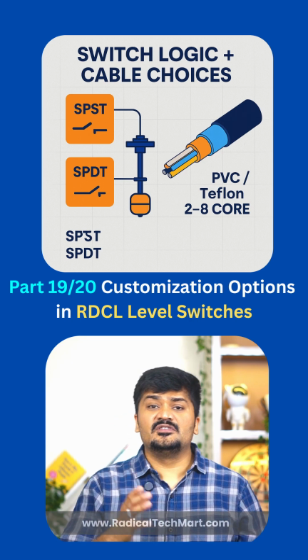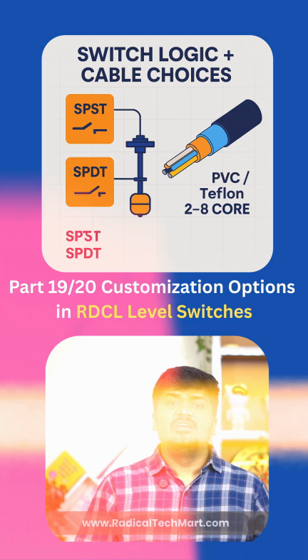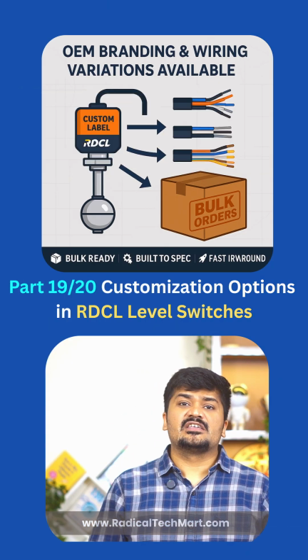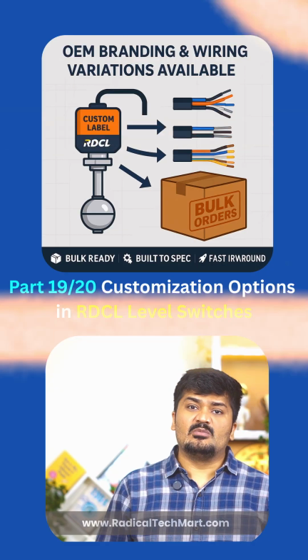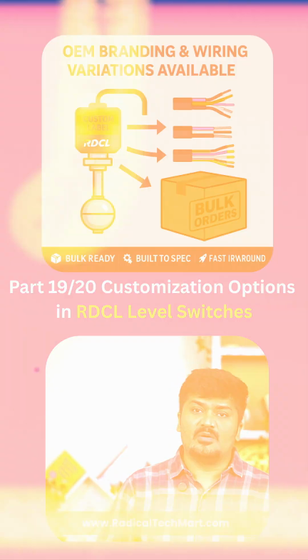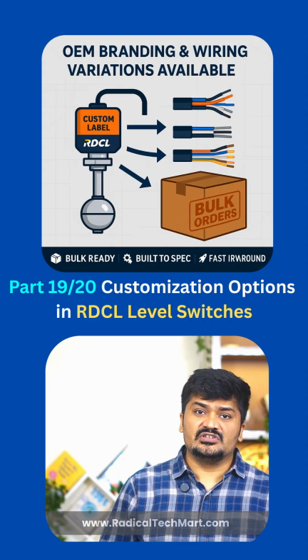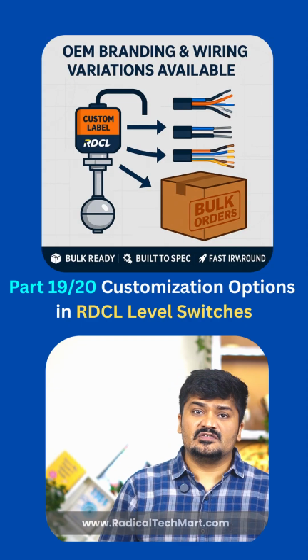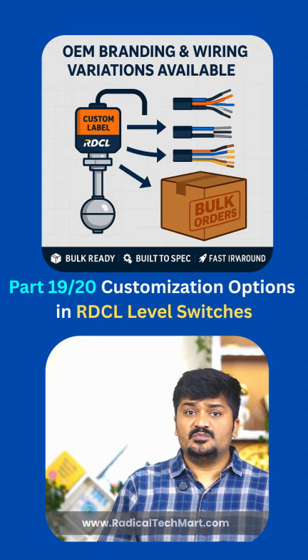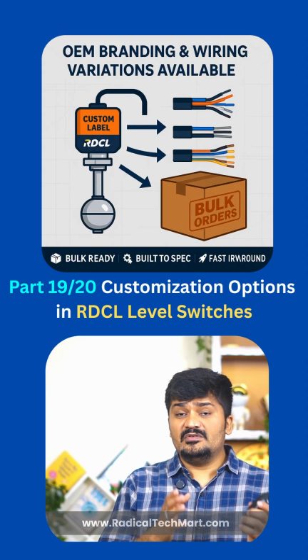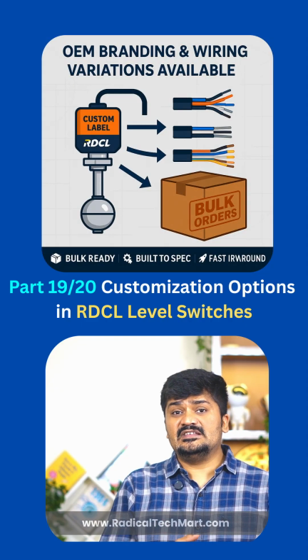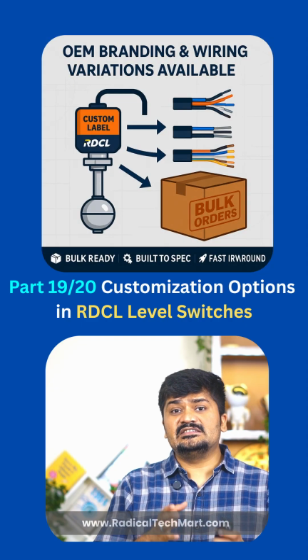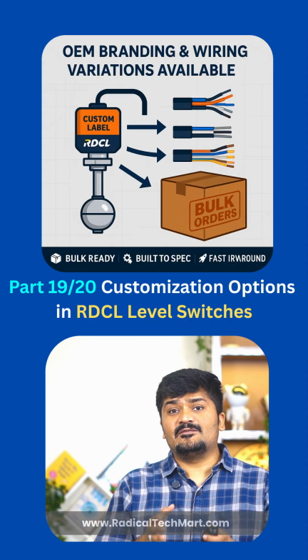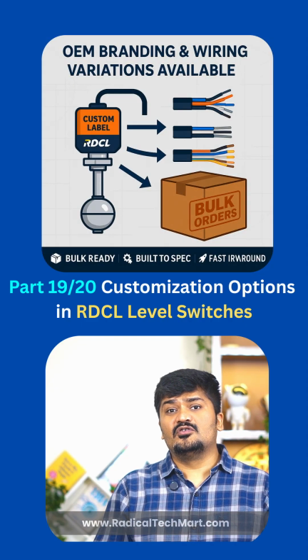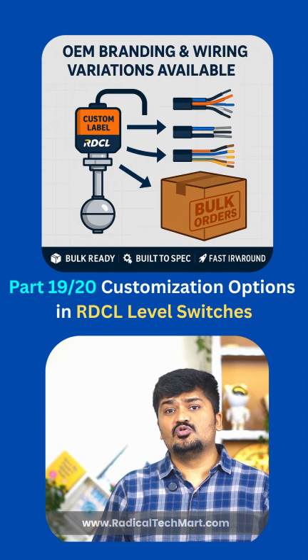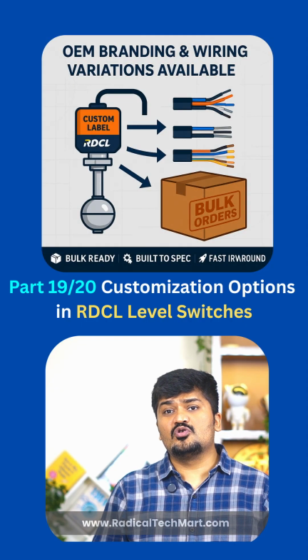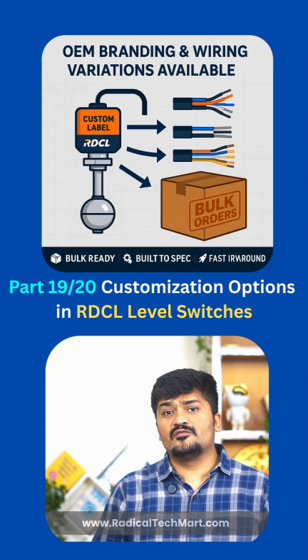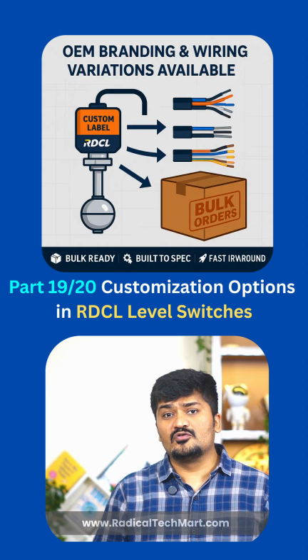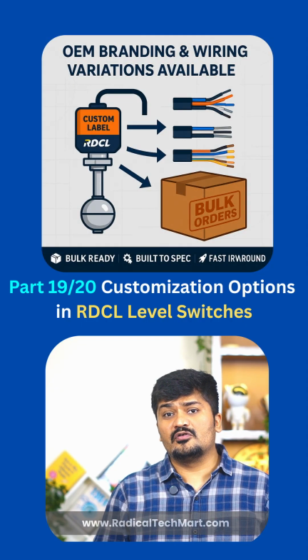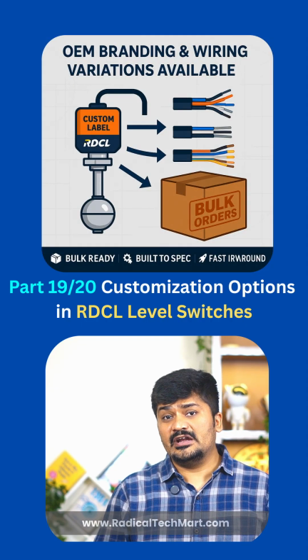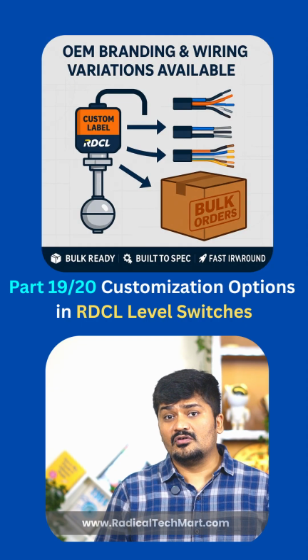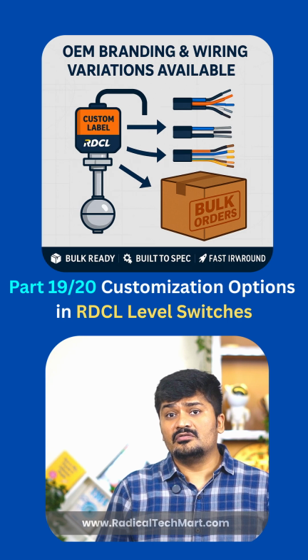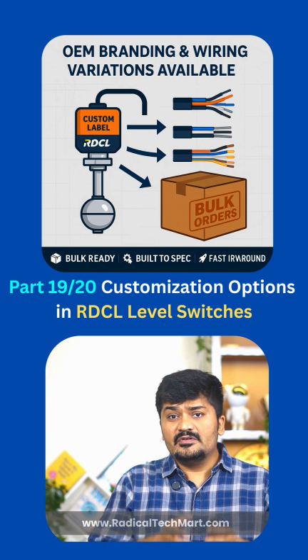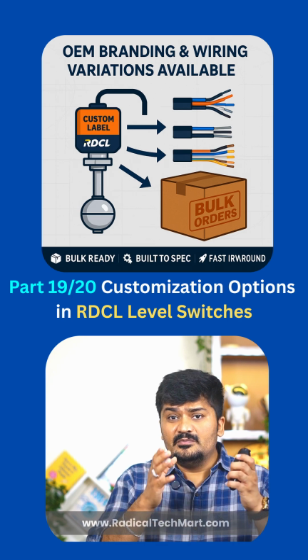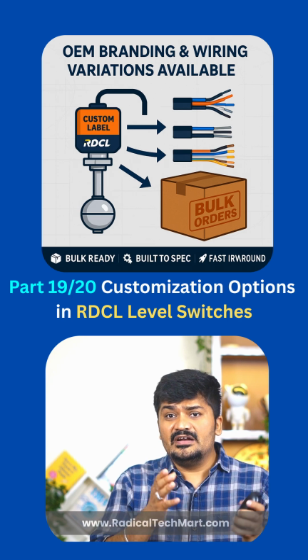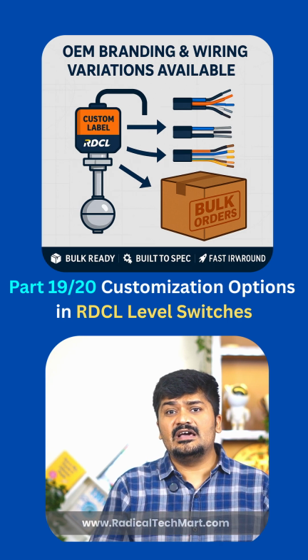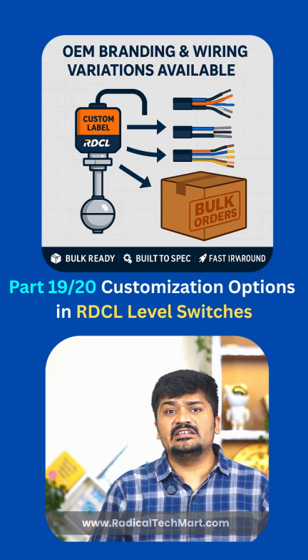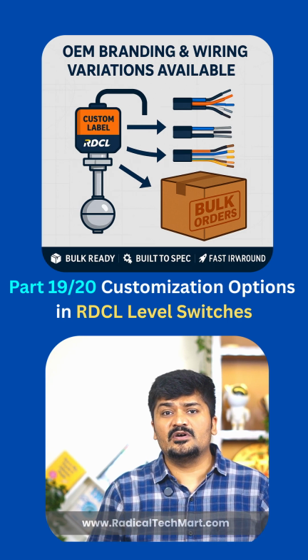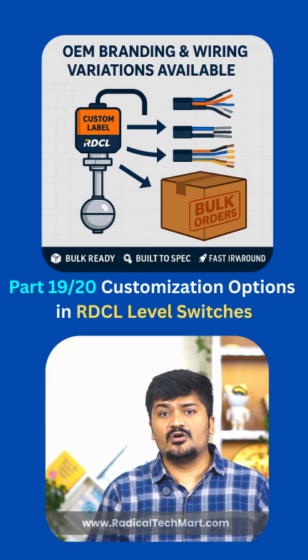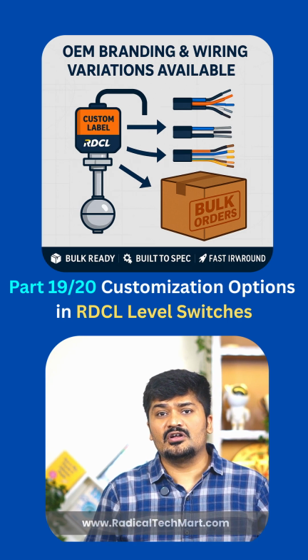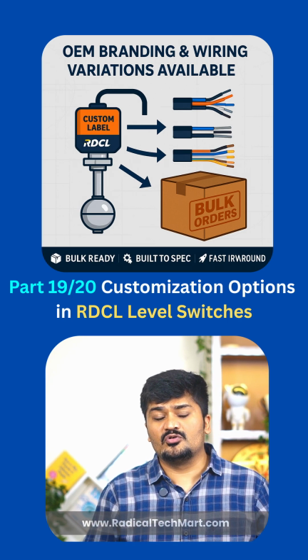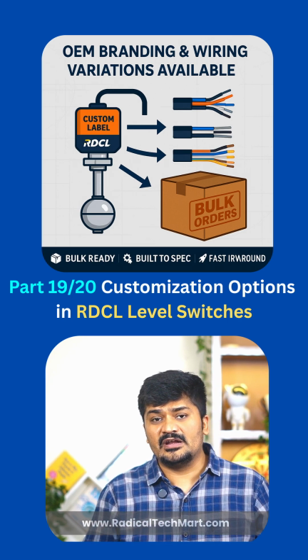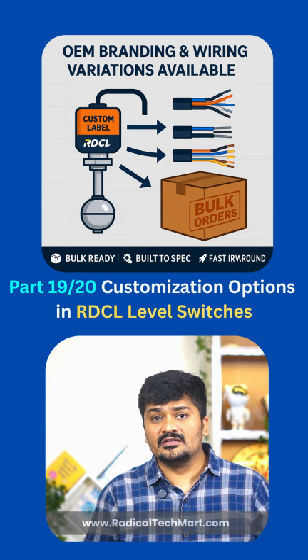Fifth, cable options: PVC, Teflon, 2-core, 4-core — we will match it to your control panel.